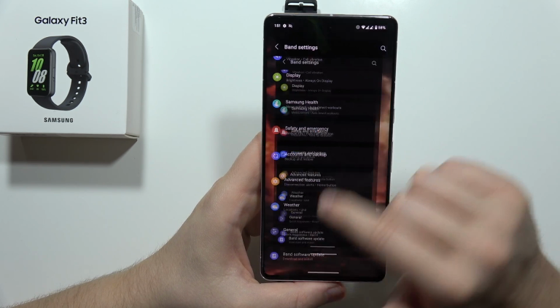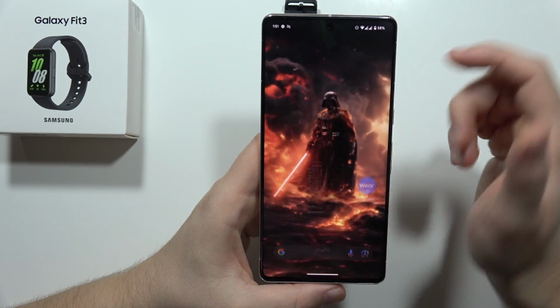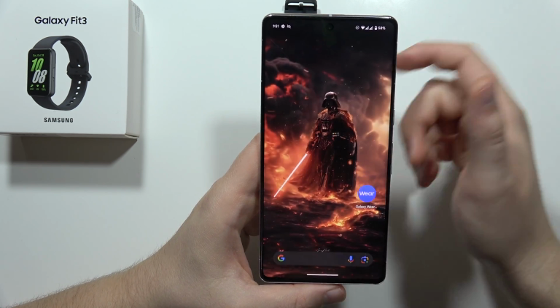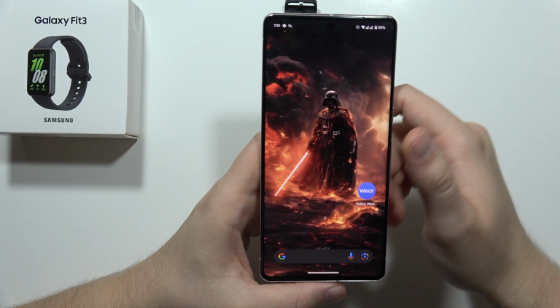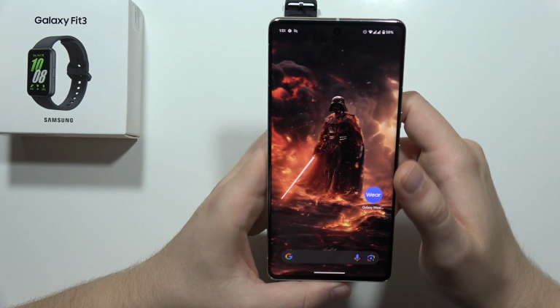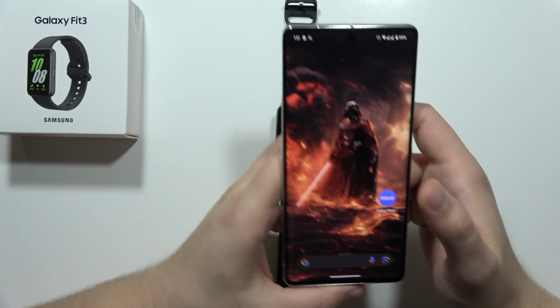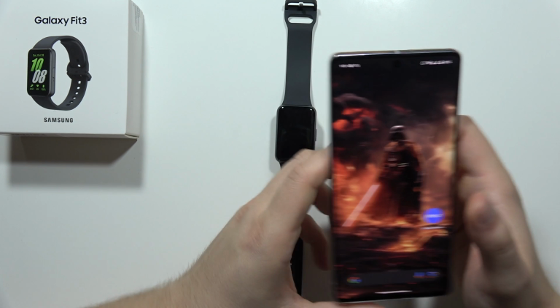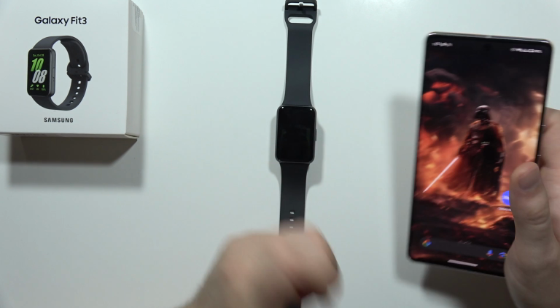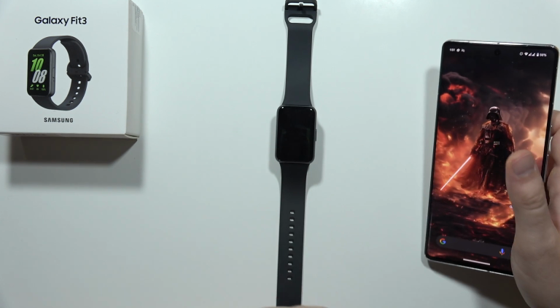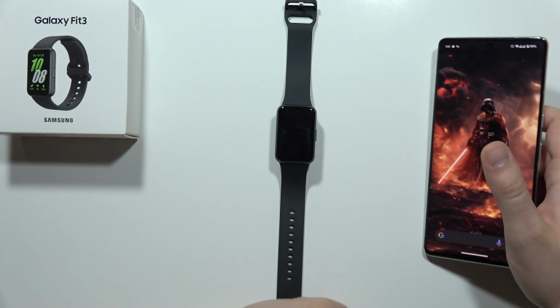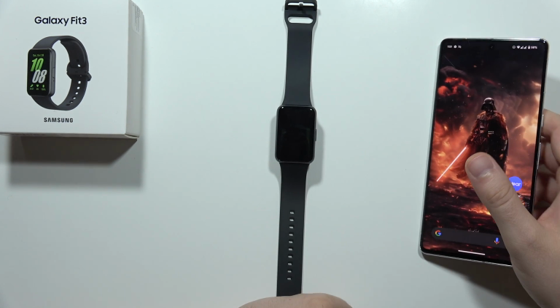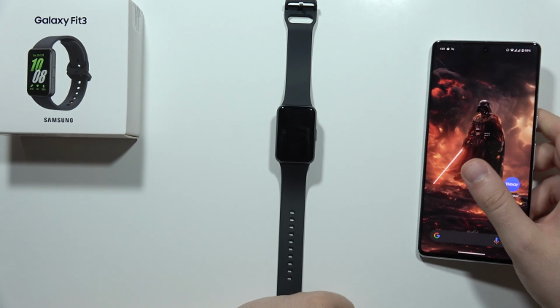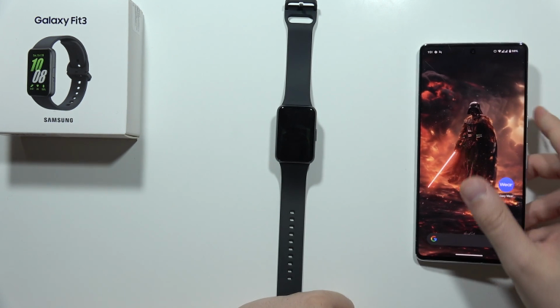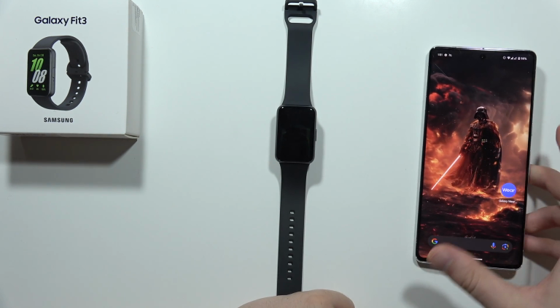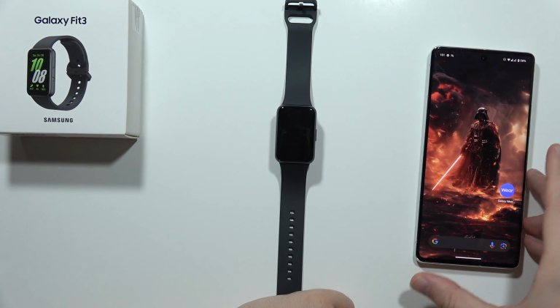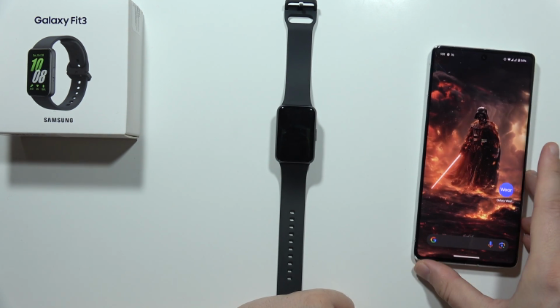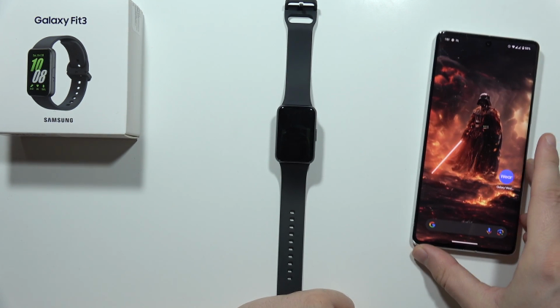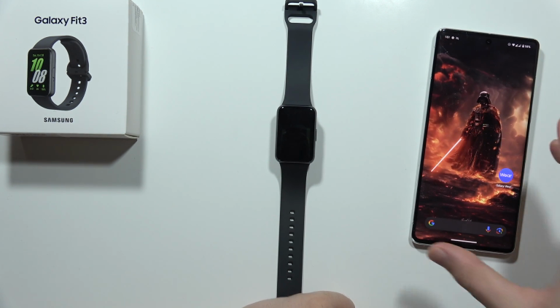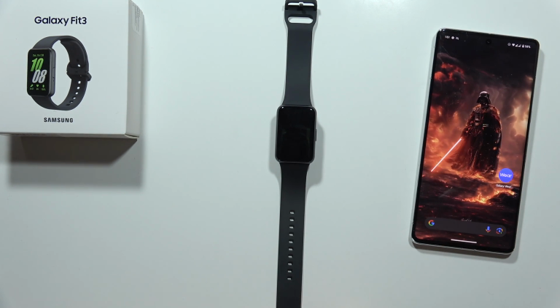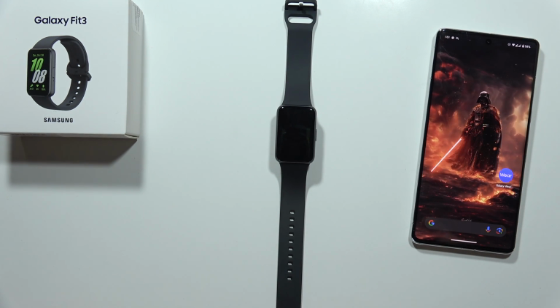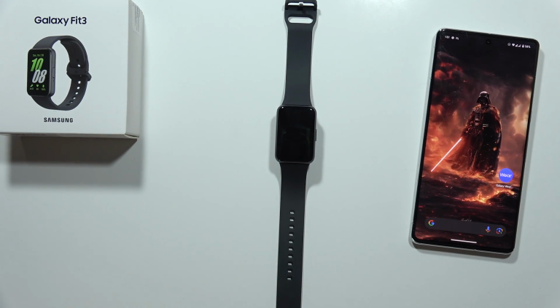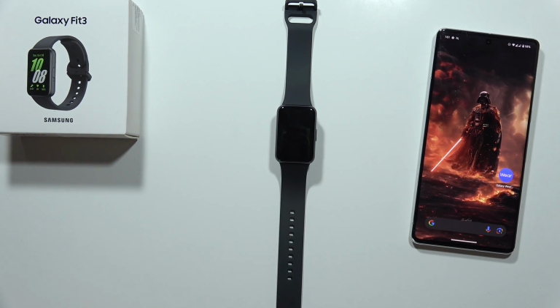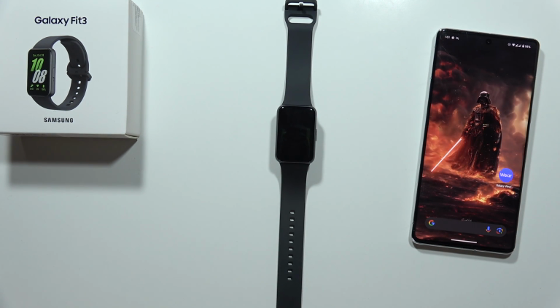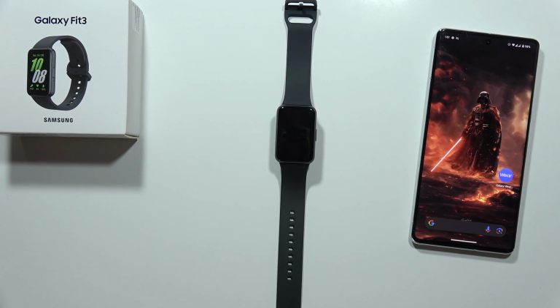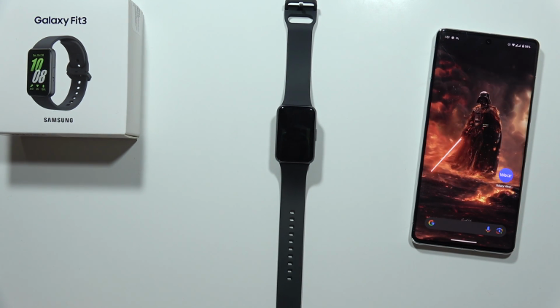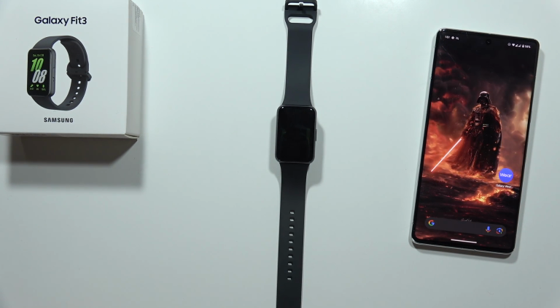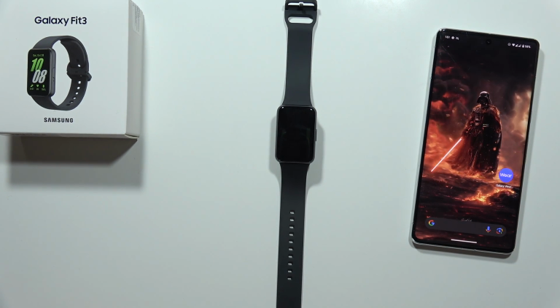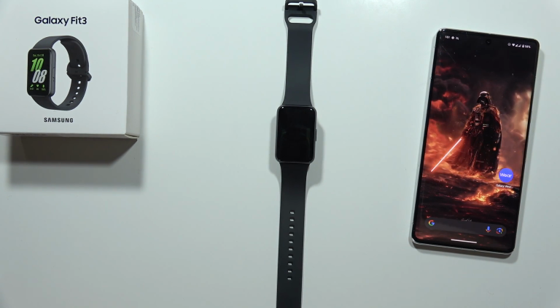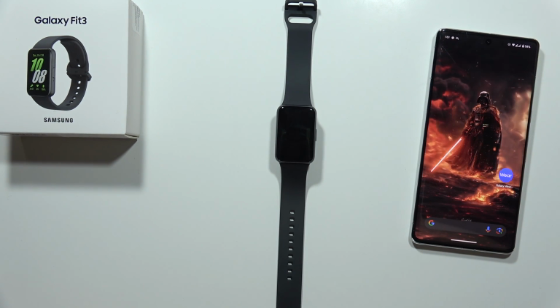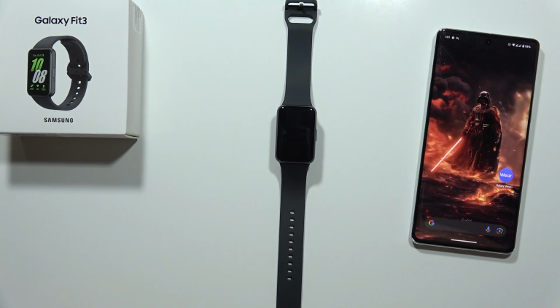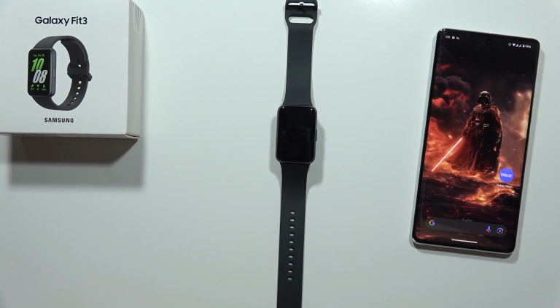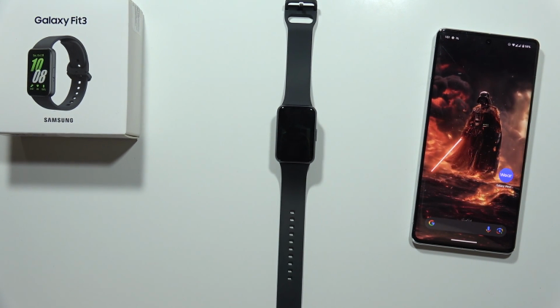And that's basically it — those are my first things to do on the Samsung Galaxy Fit 3. Please subscribe to my channel and see you in the next one.